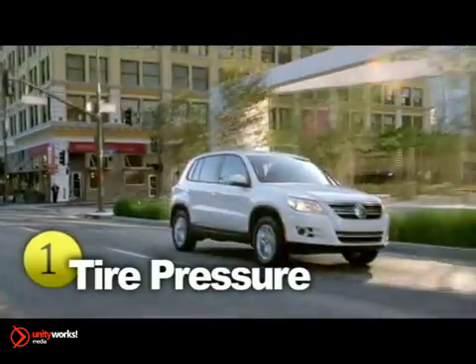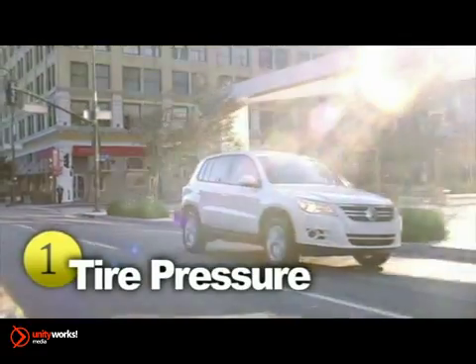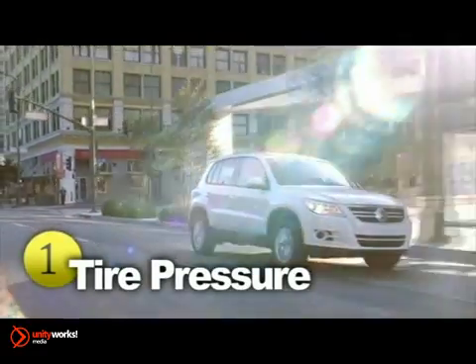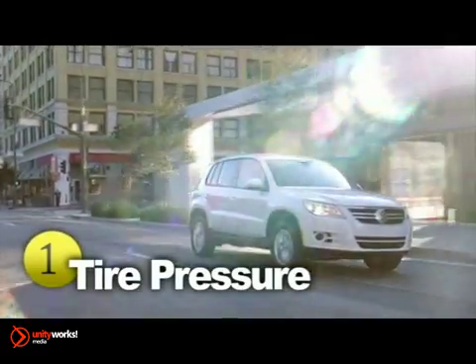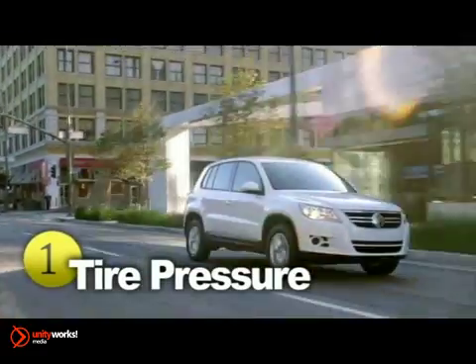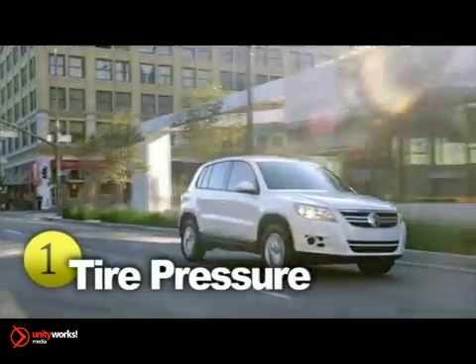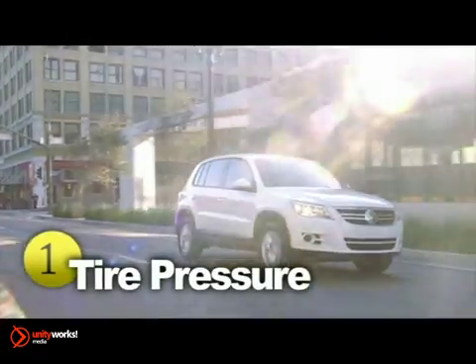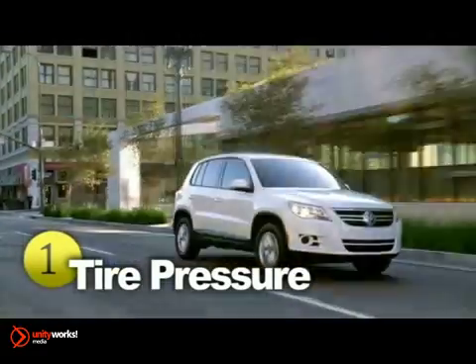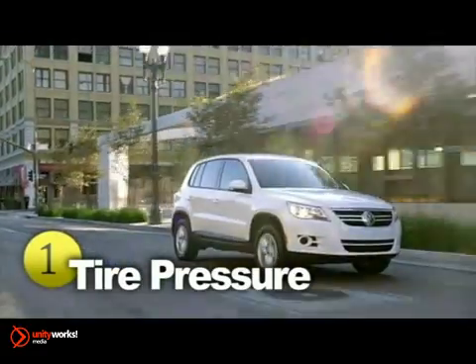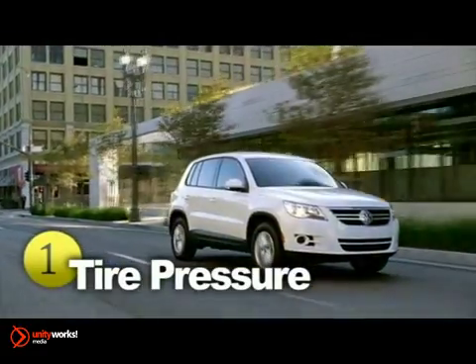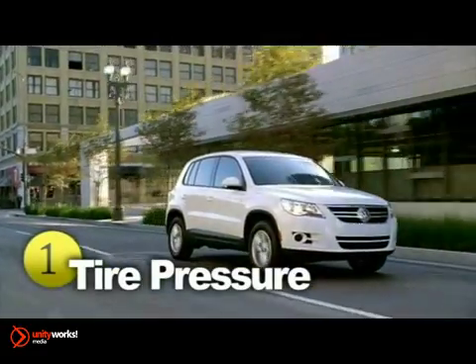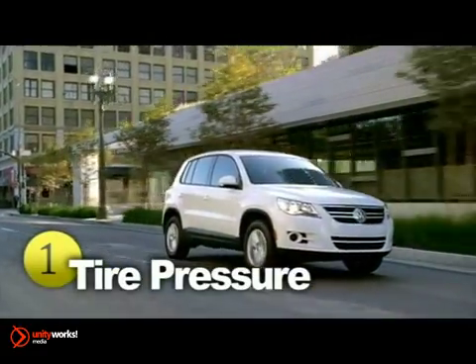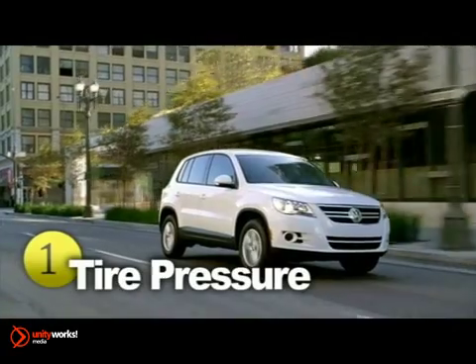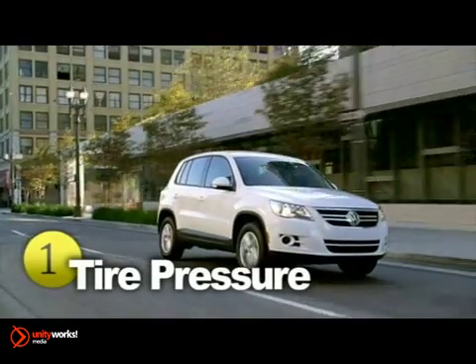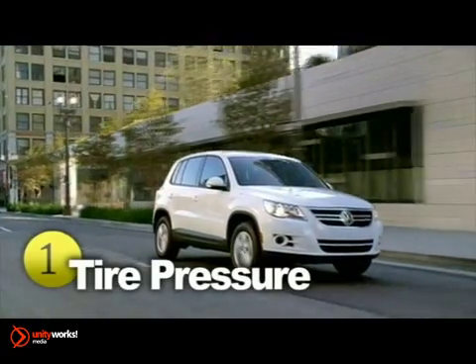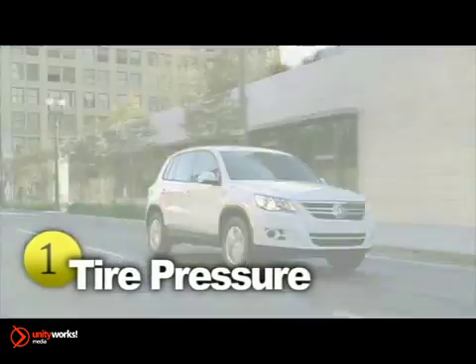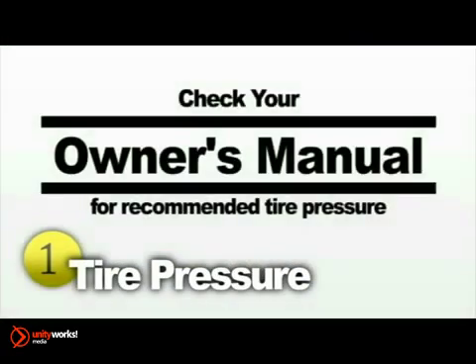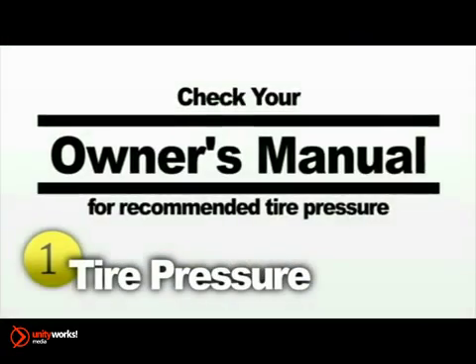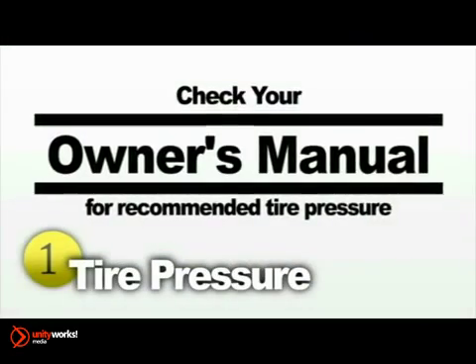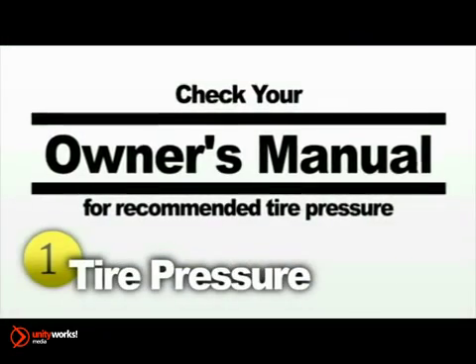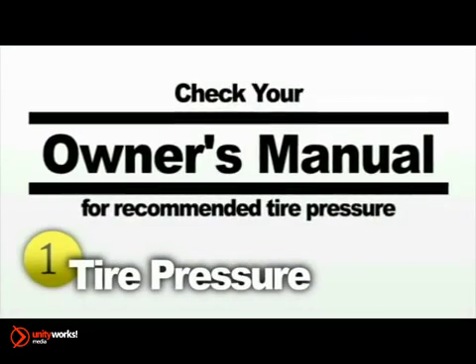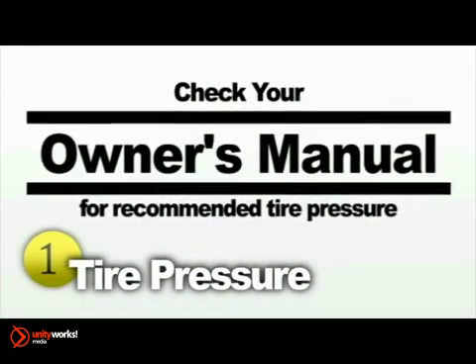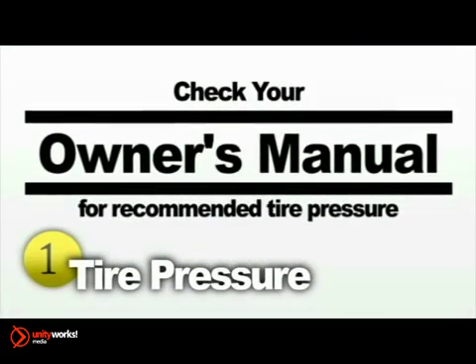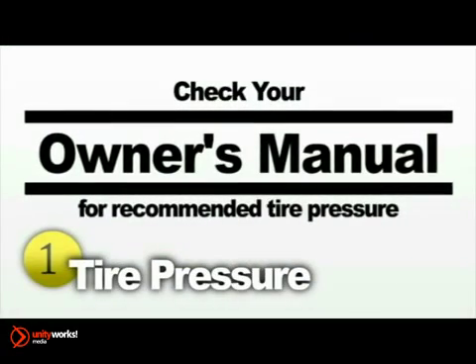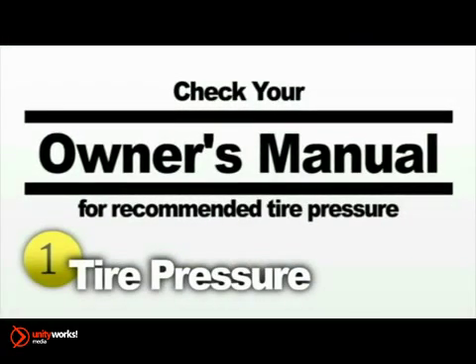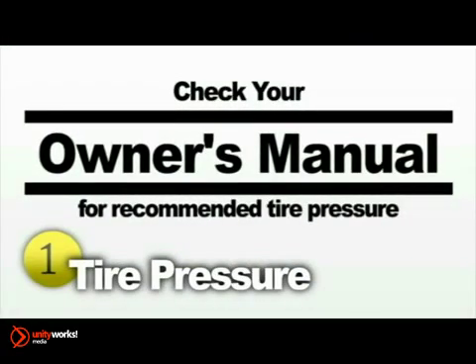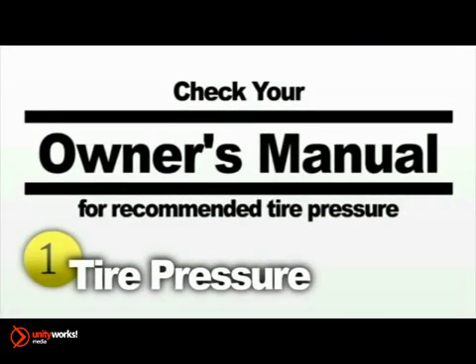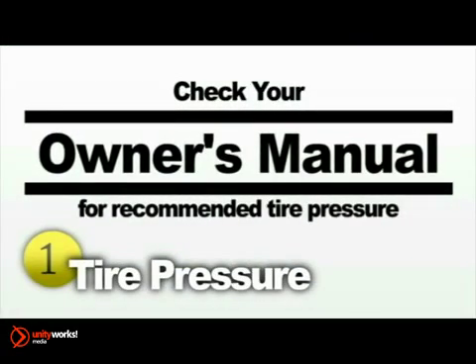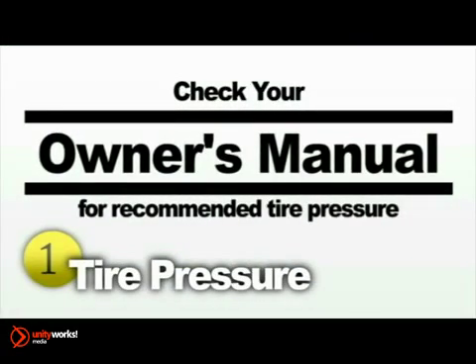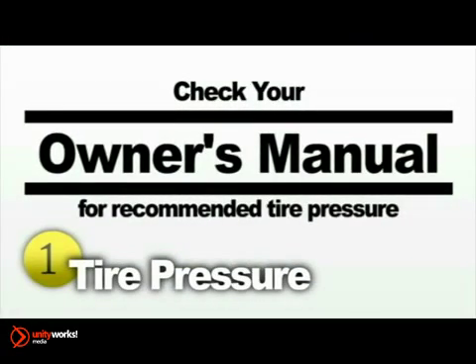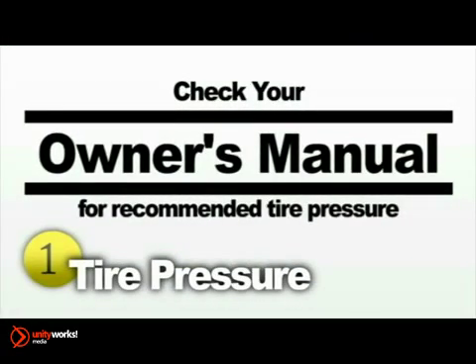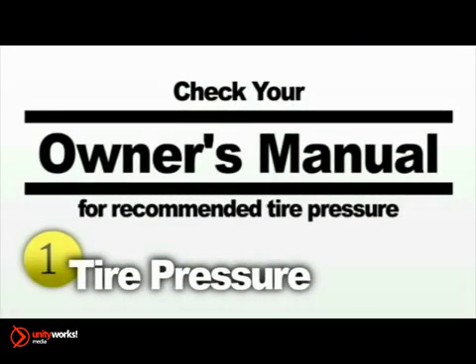Checking the tire pressure is a simple procedure that can save you time and money. Just check your owner's manual to find out the recommended air pressure for your vehicle.